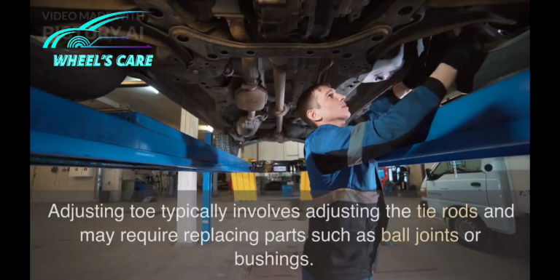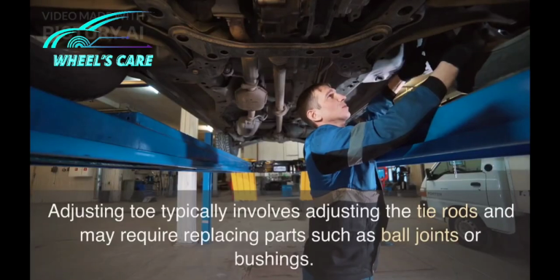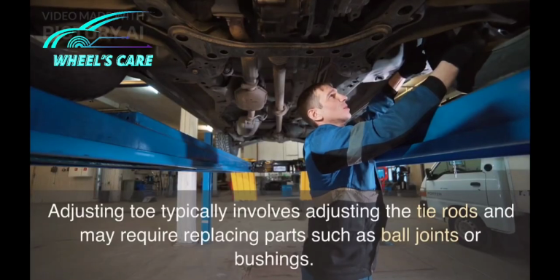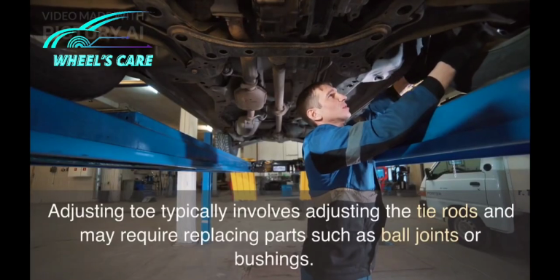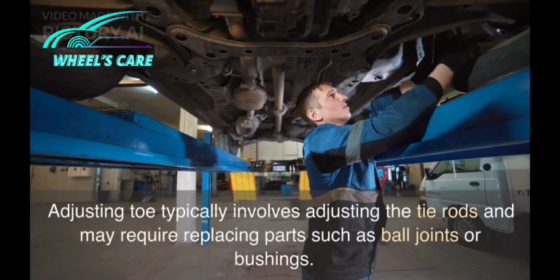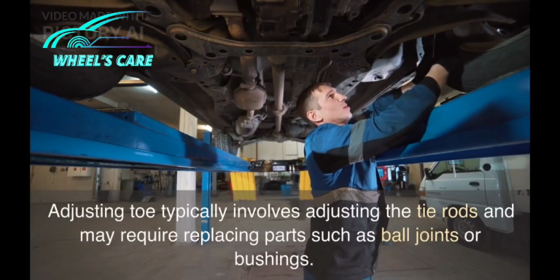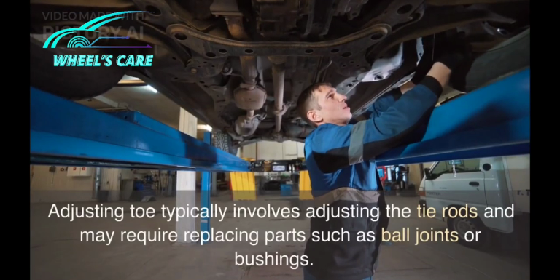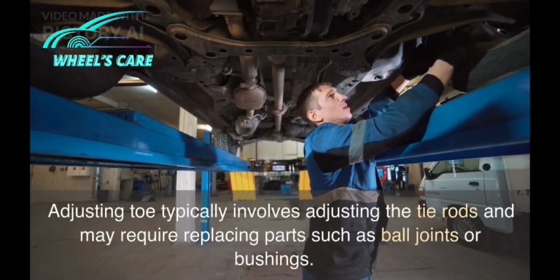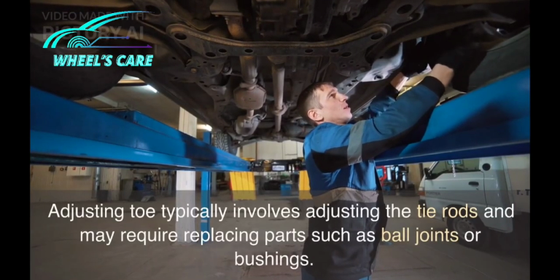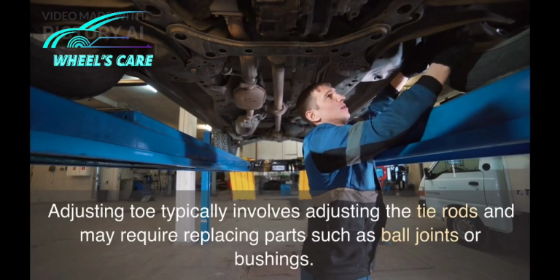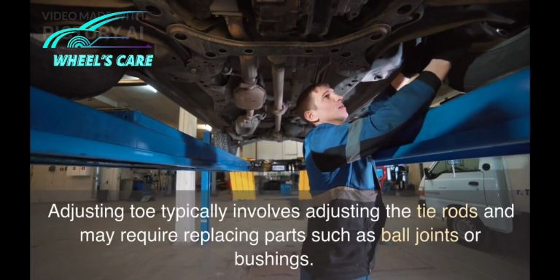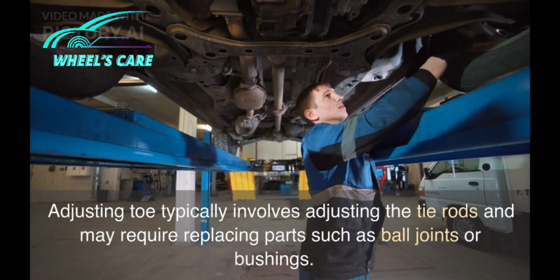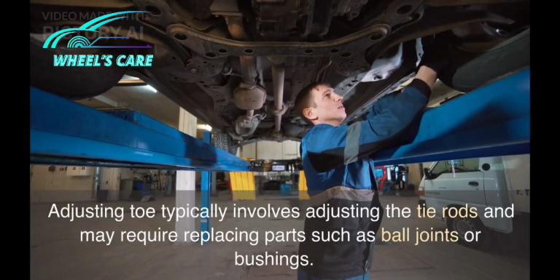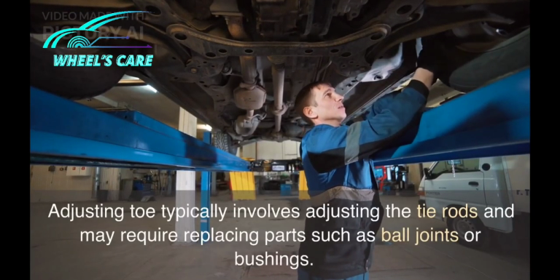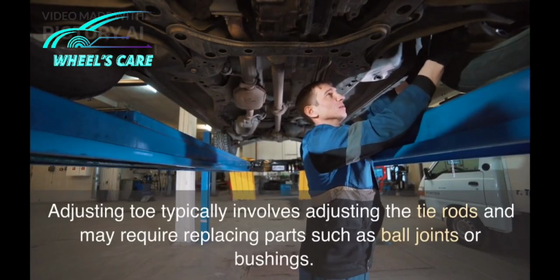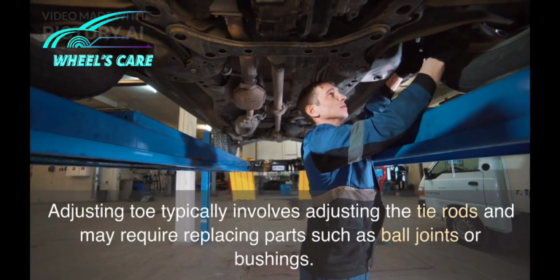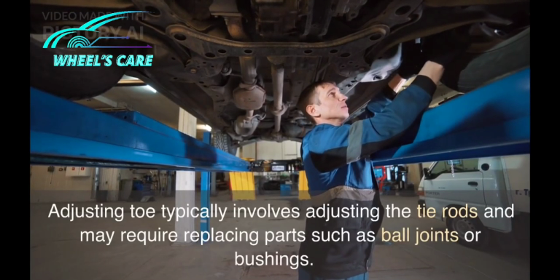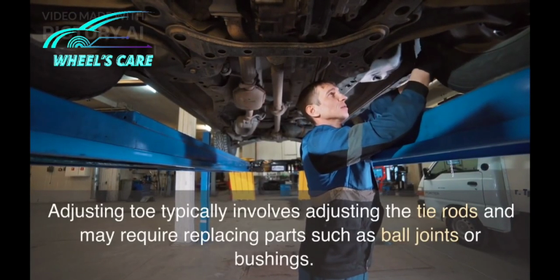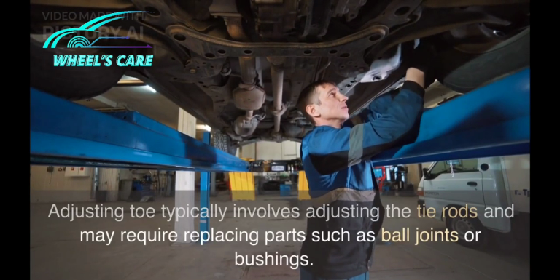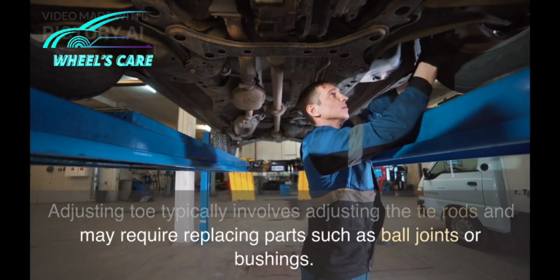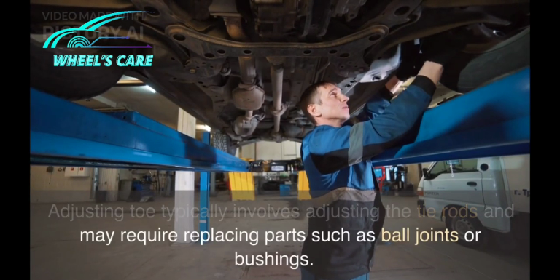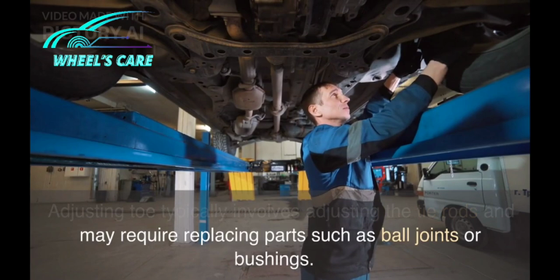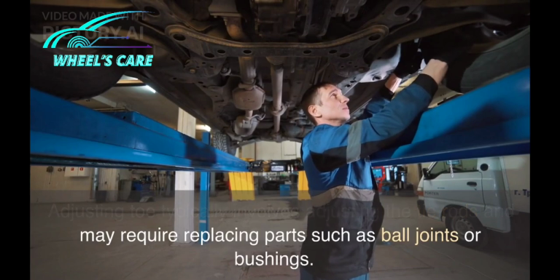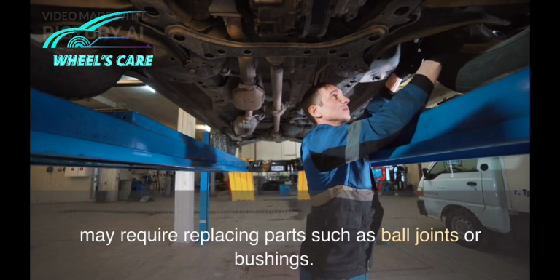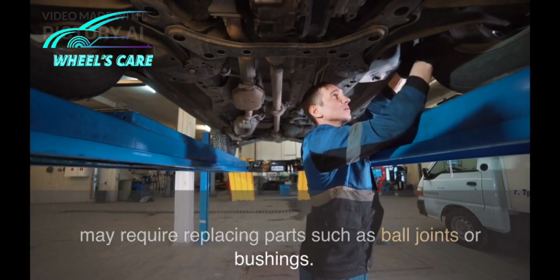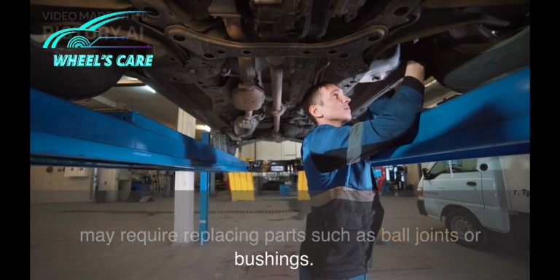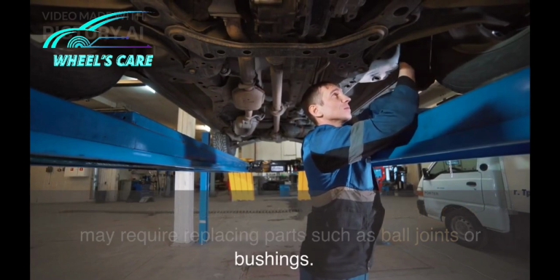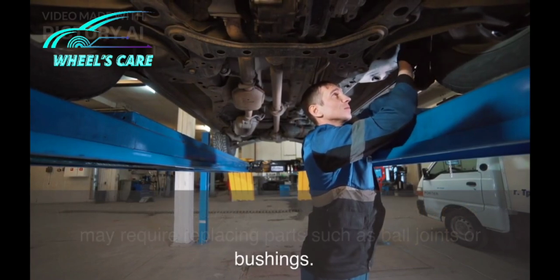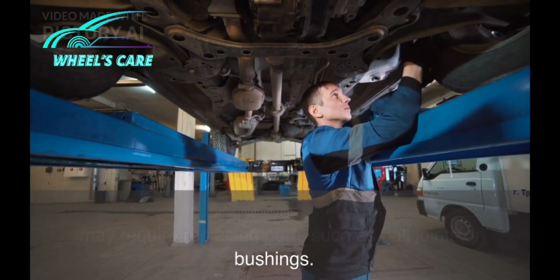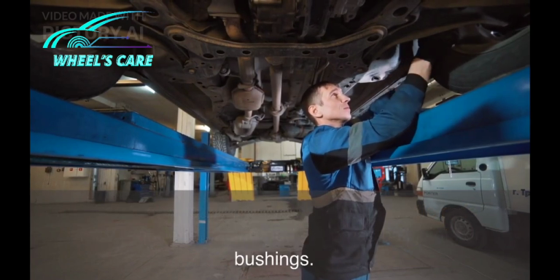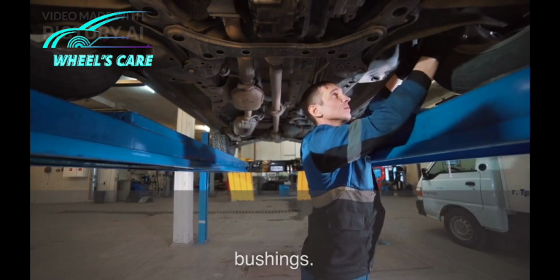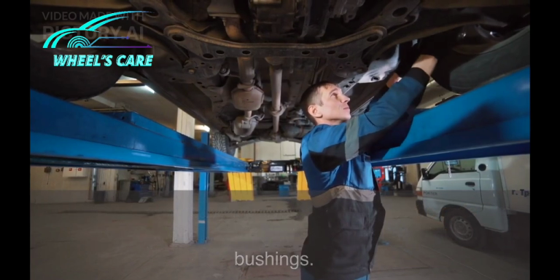Adjusting toe typically involves adjusting the tie rods and may require replacing parts such as ball joints or bushings.